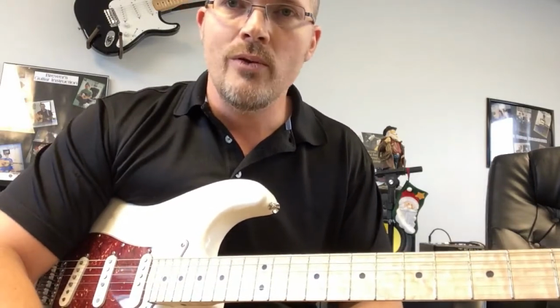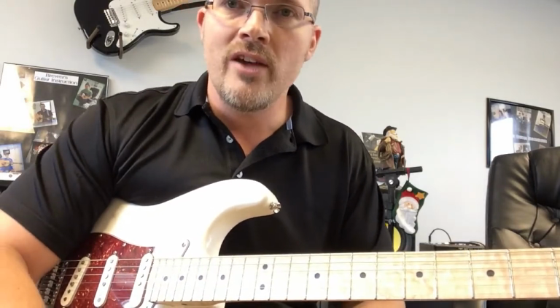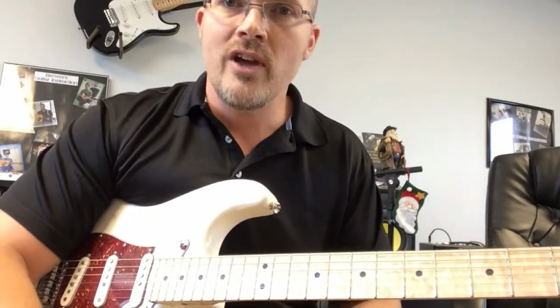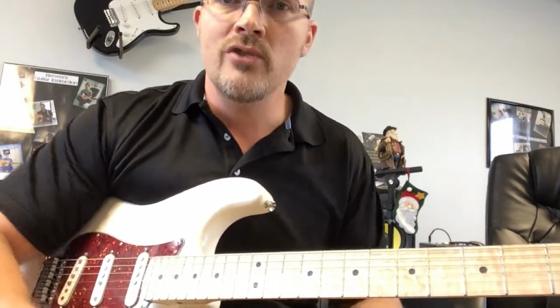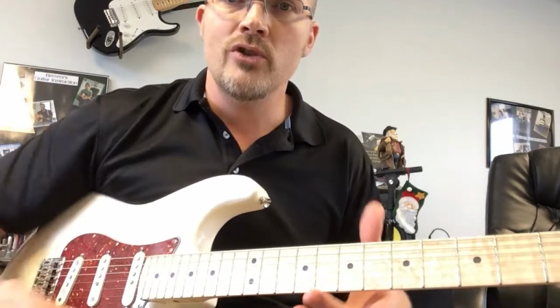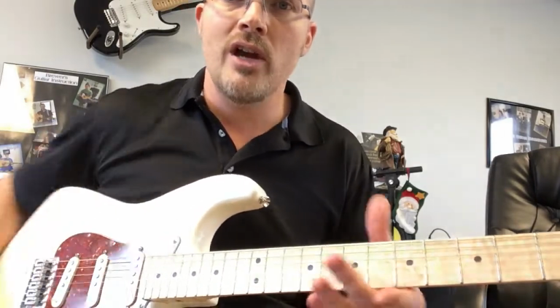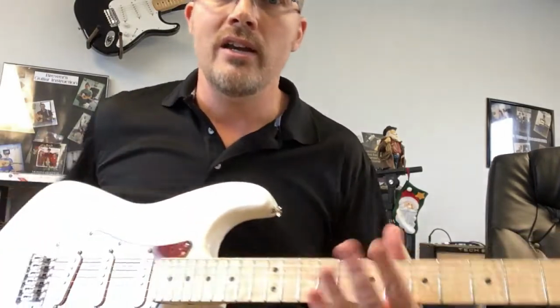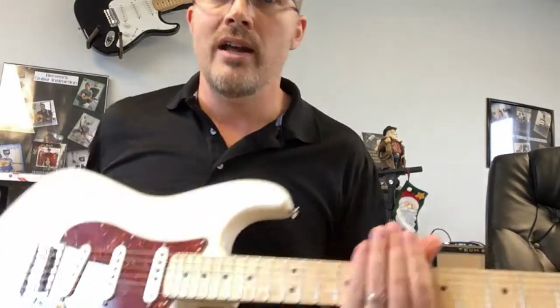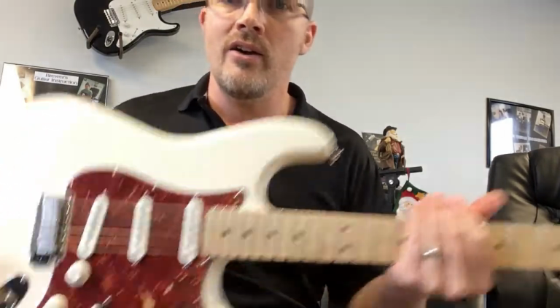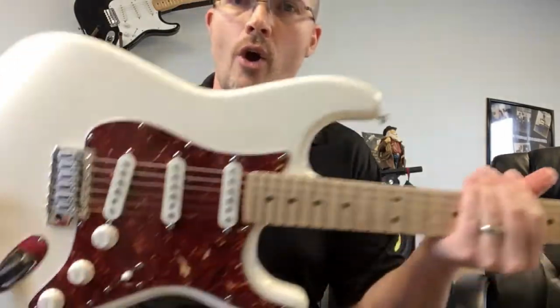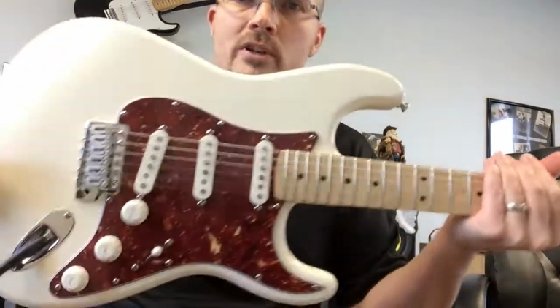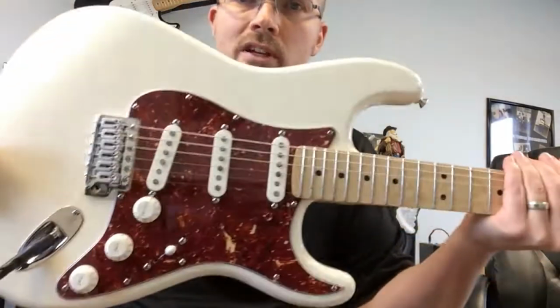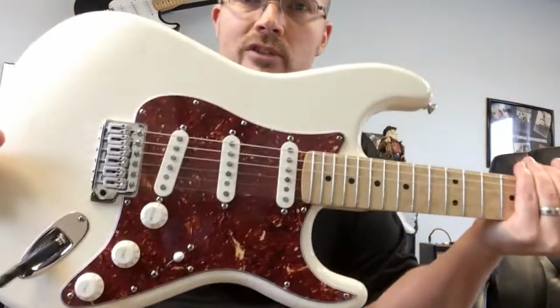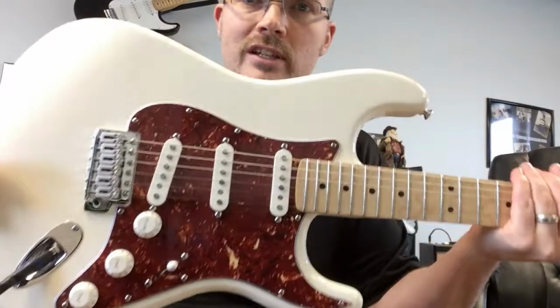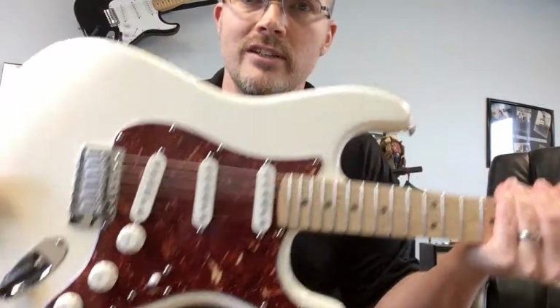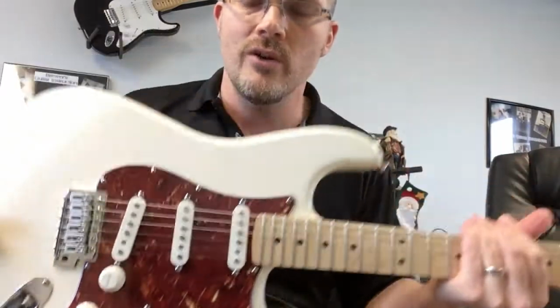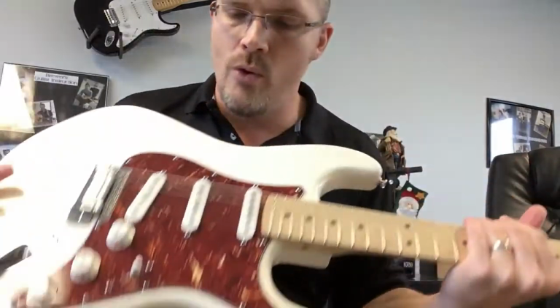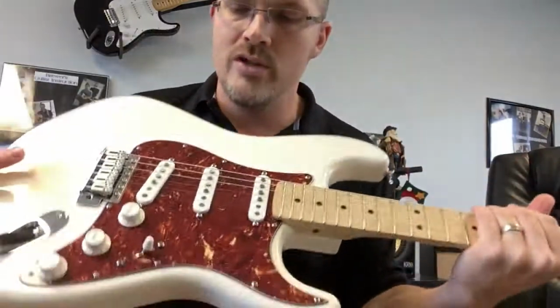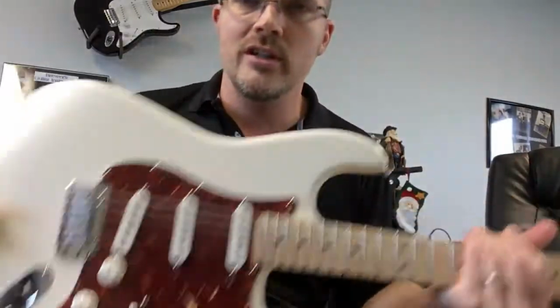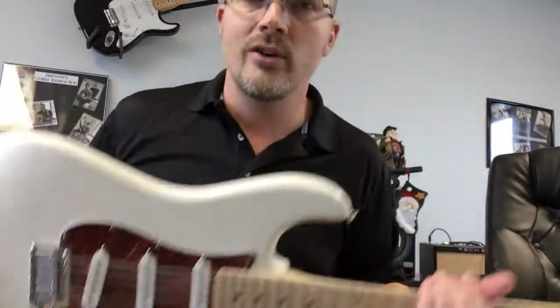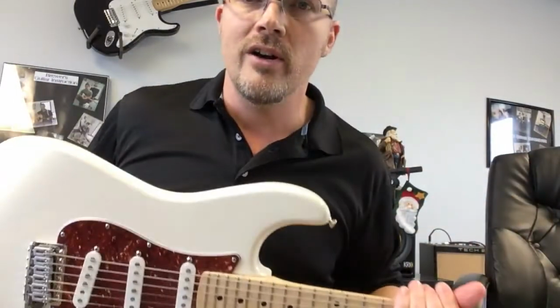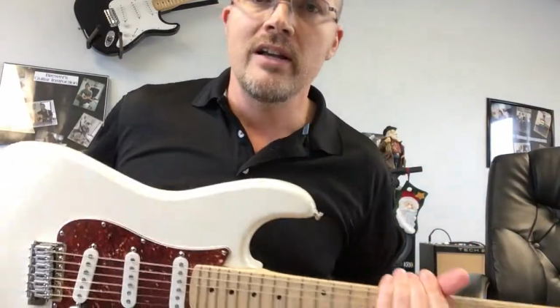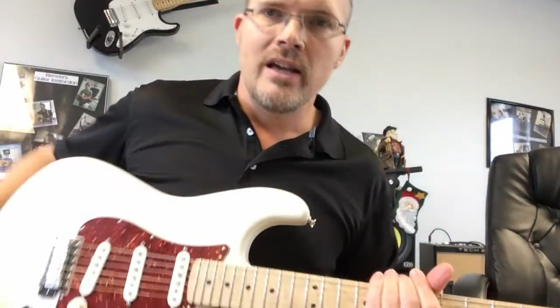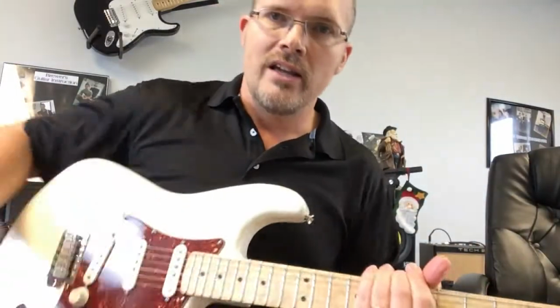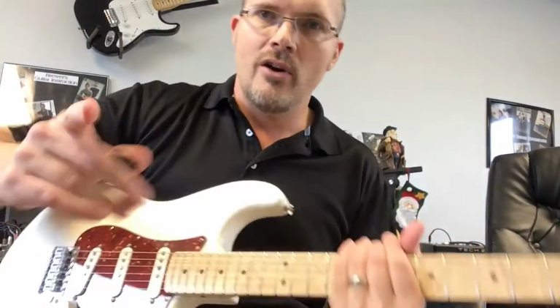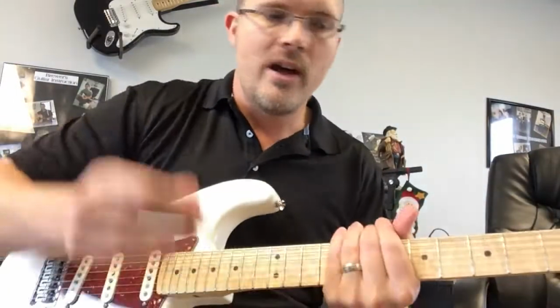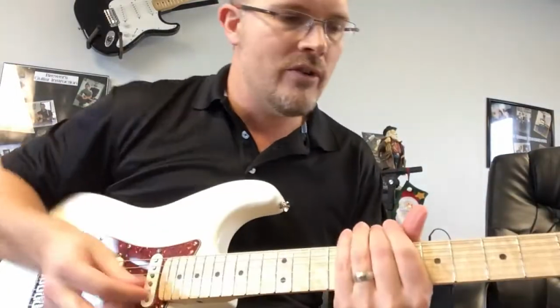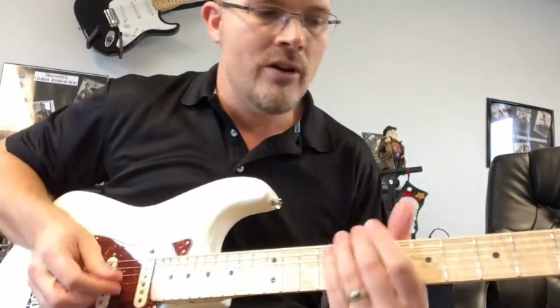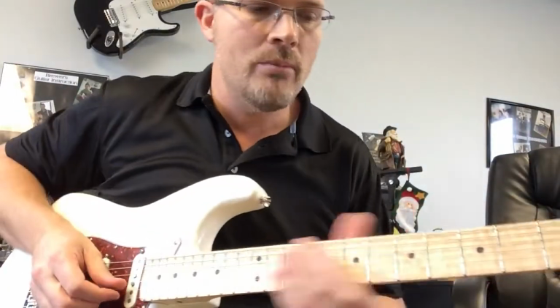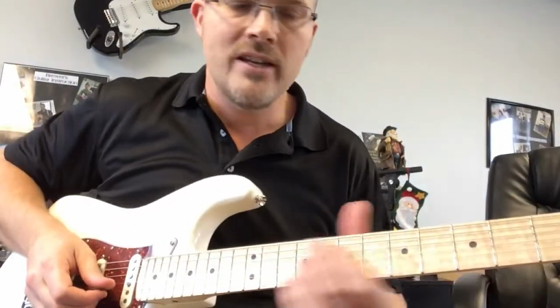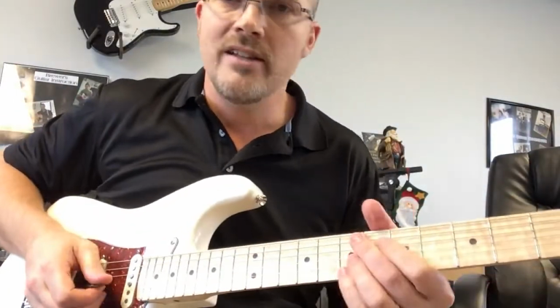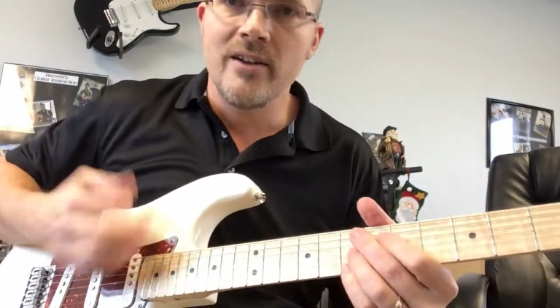Anyway, thanks for checking it out. Hope you love seeing this gorgeous guitar, and y'all have a blessed day.